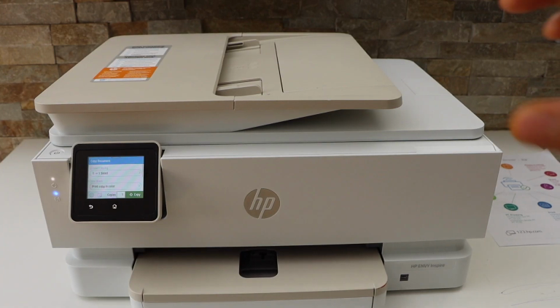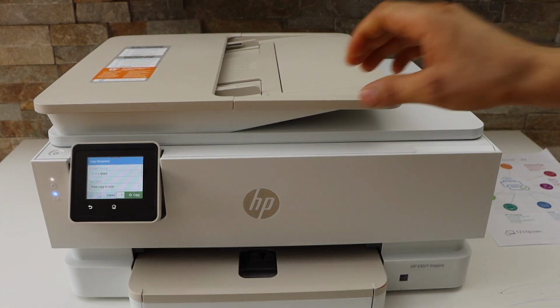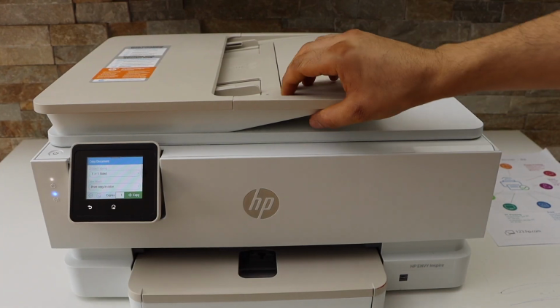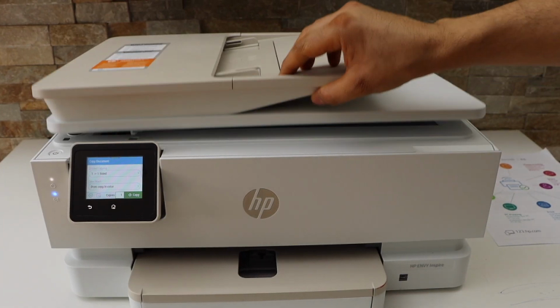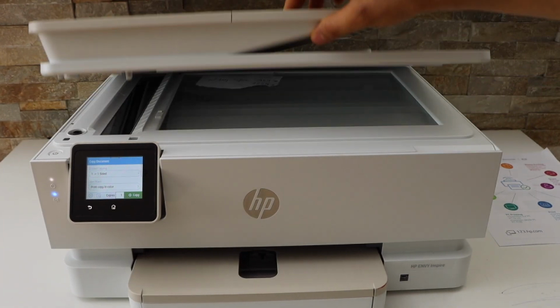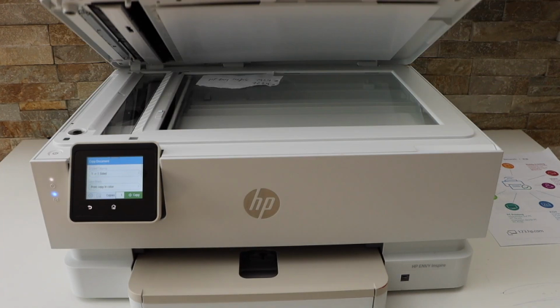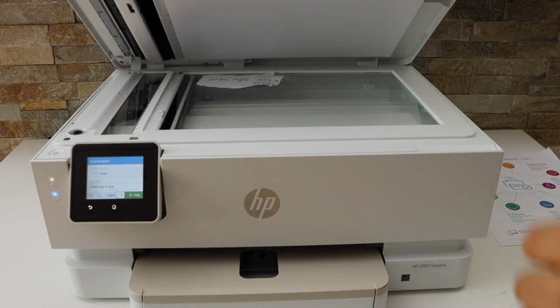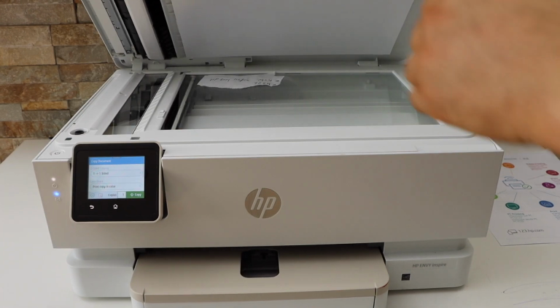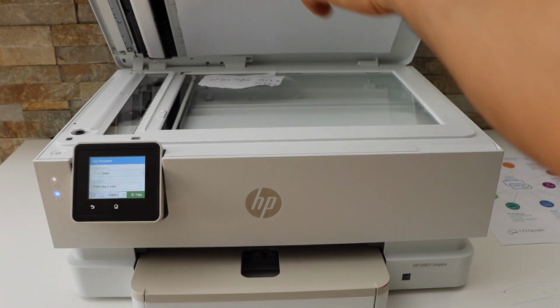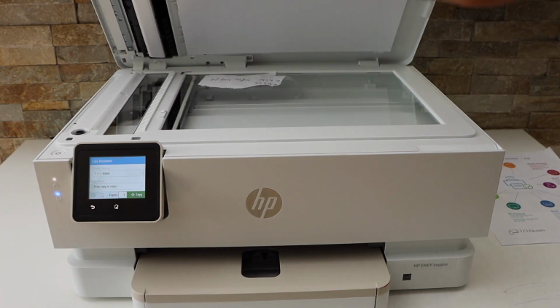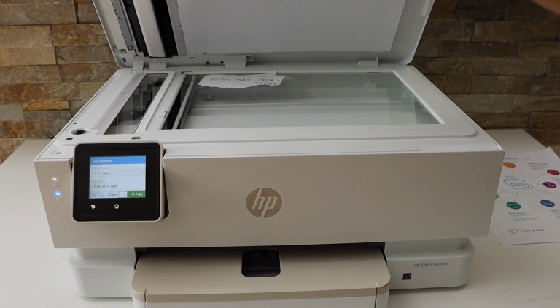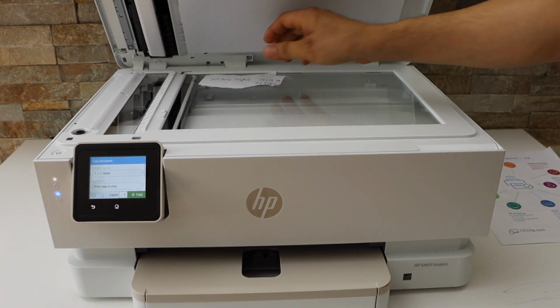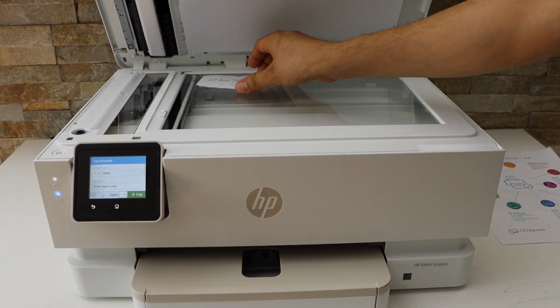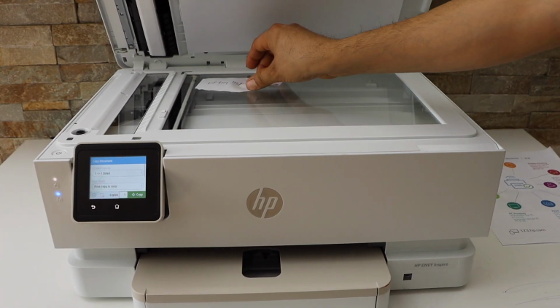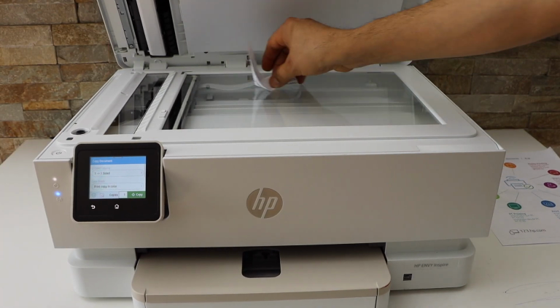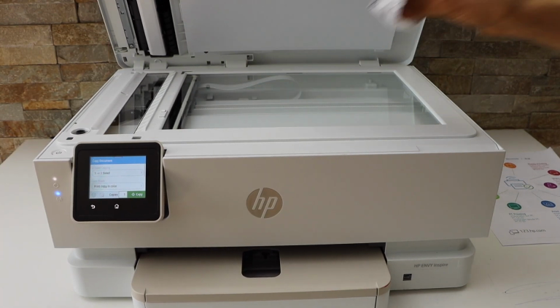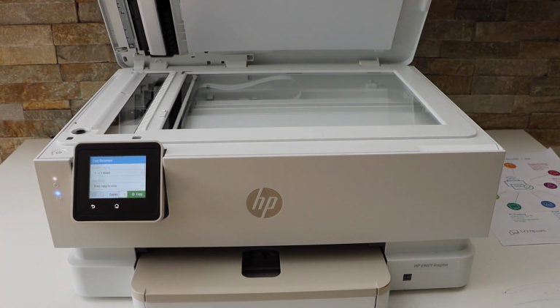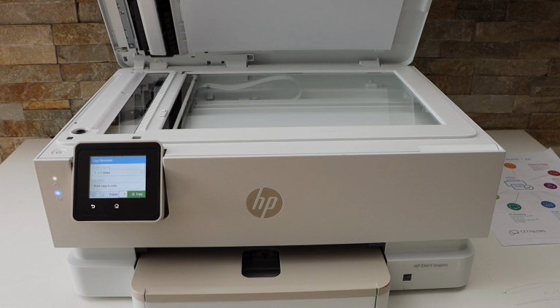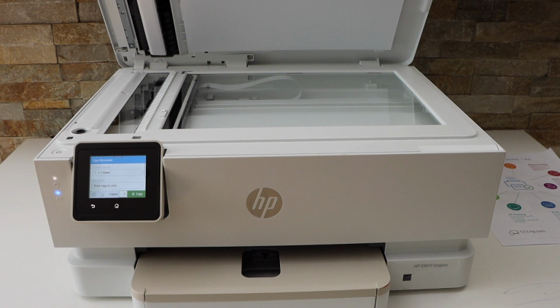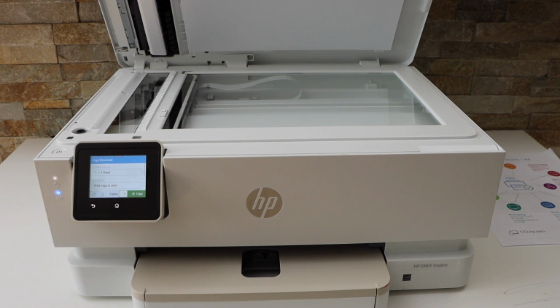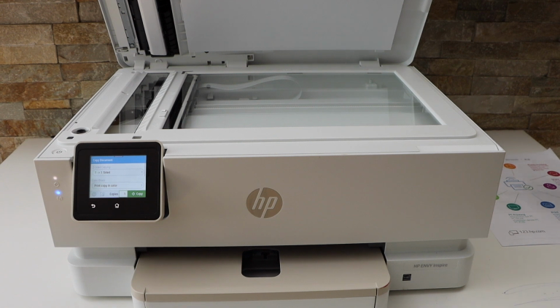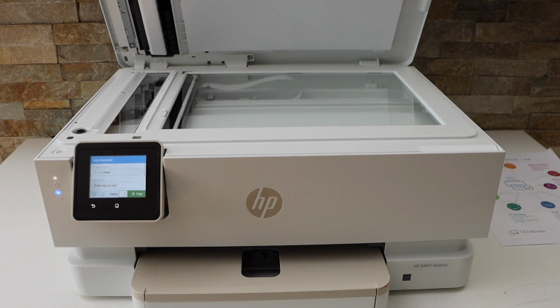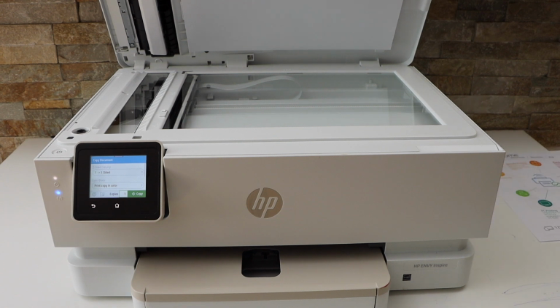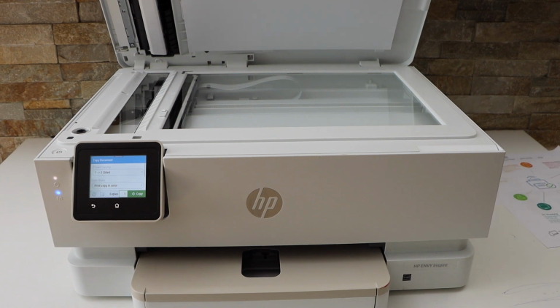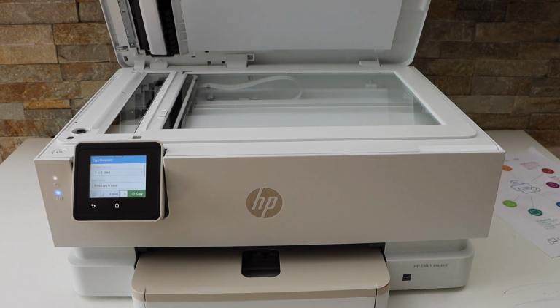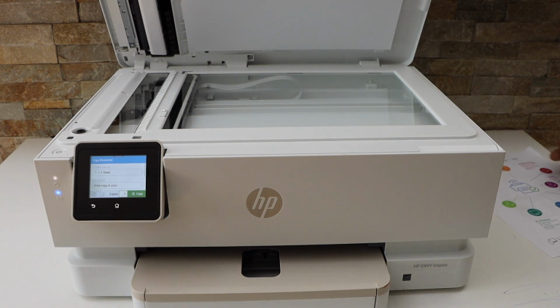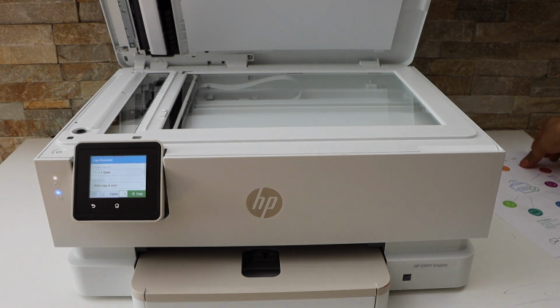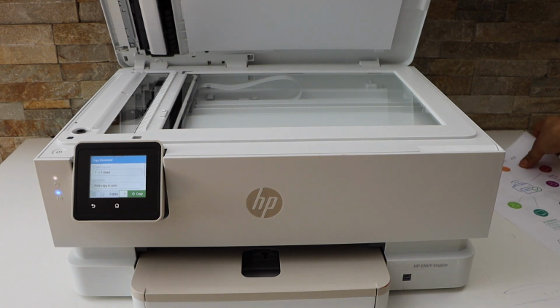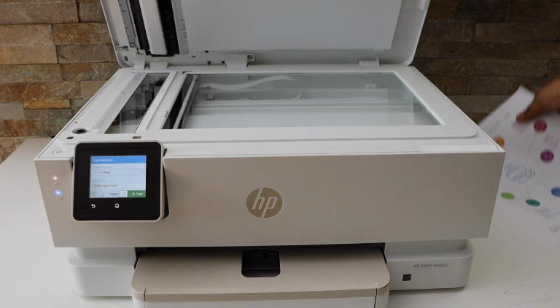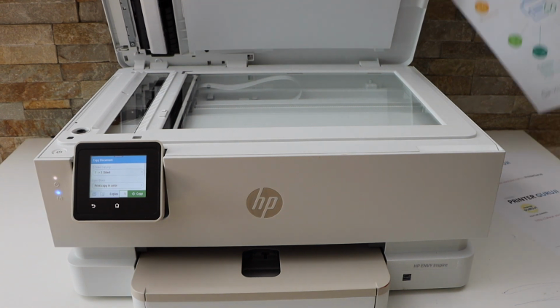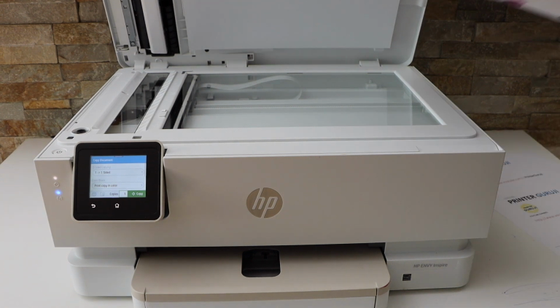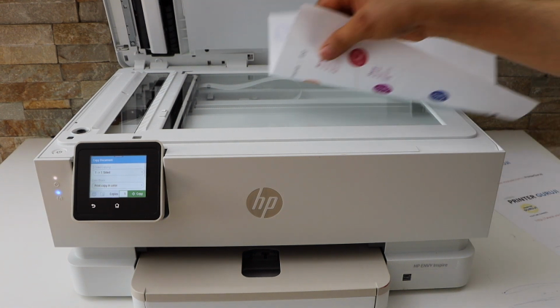Now open the top lid and place the first page.